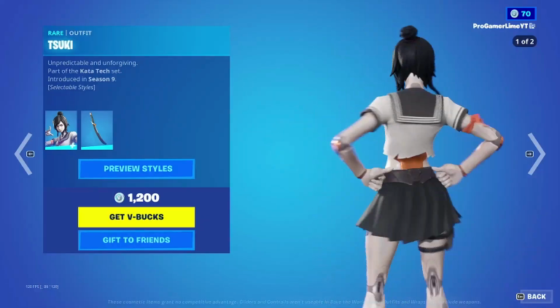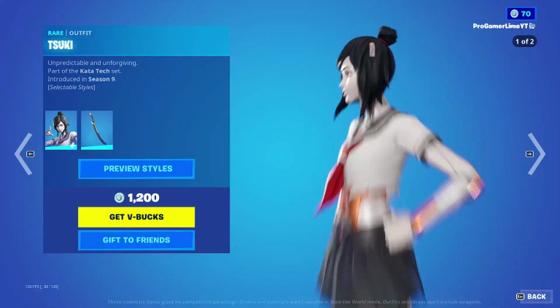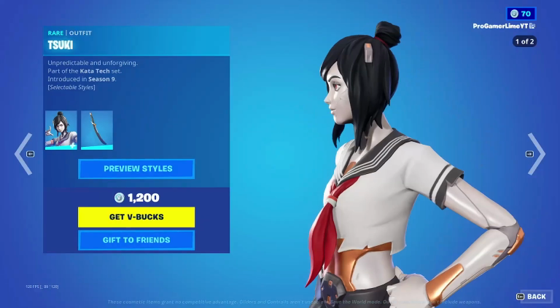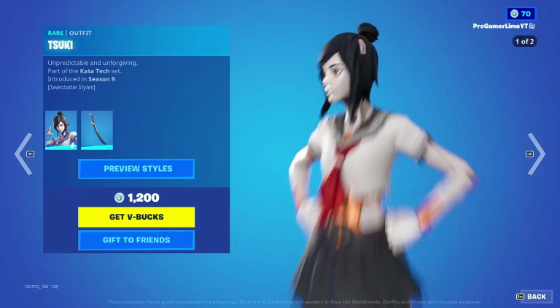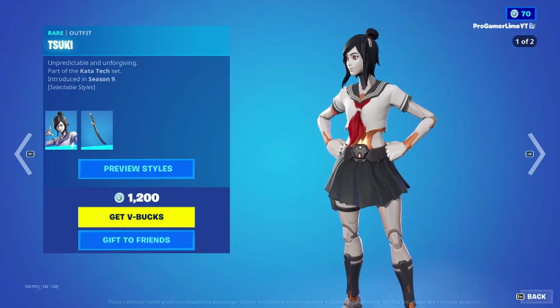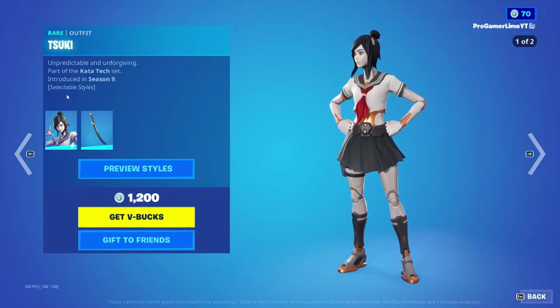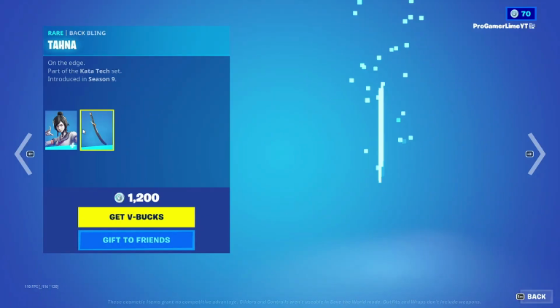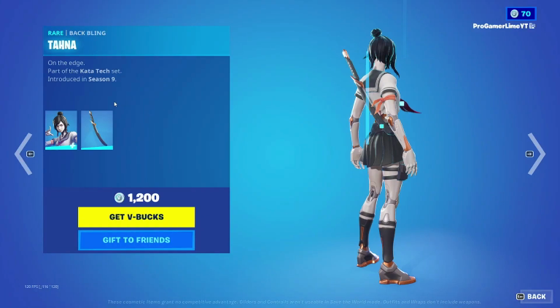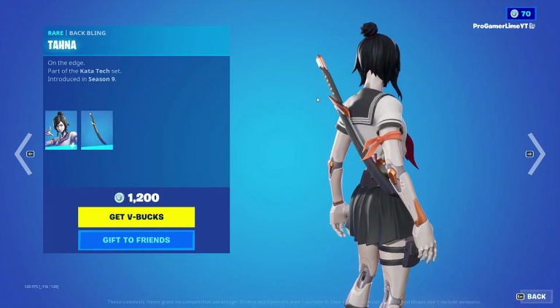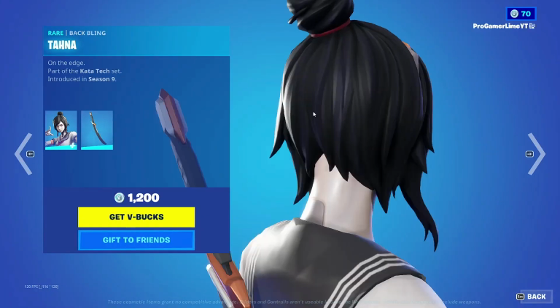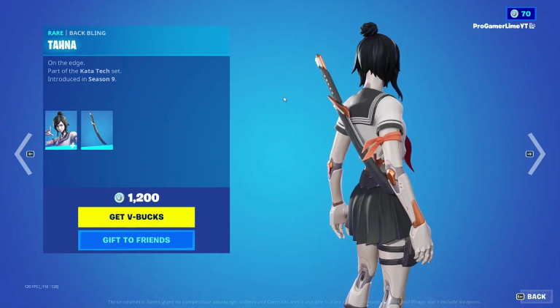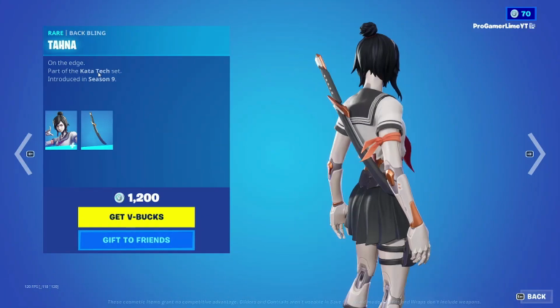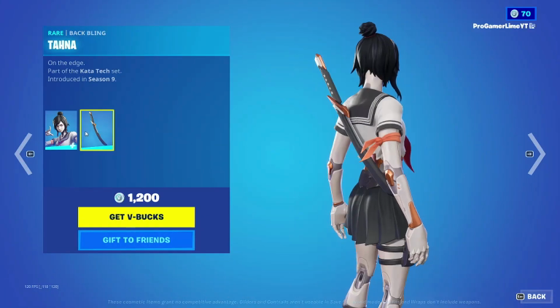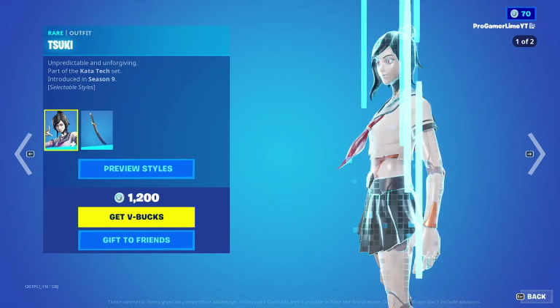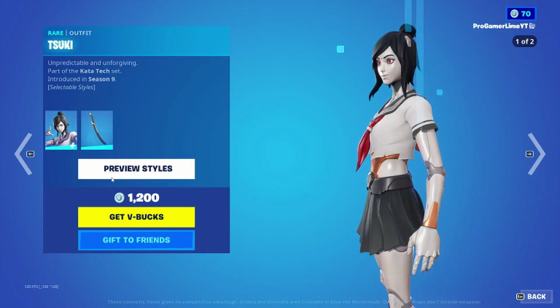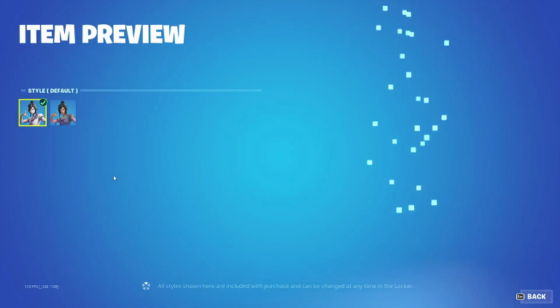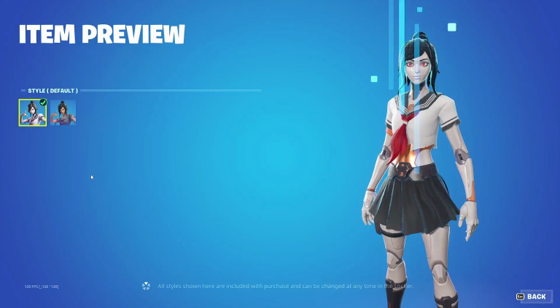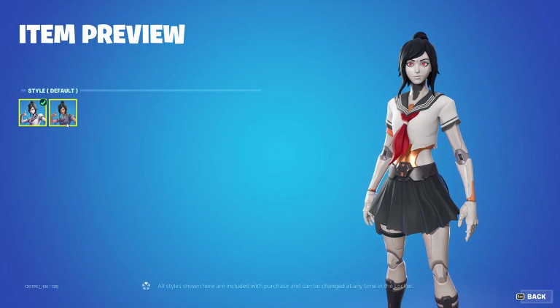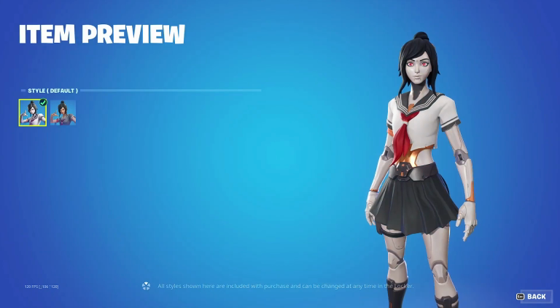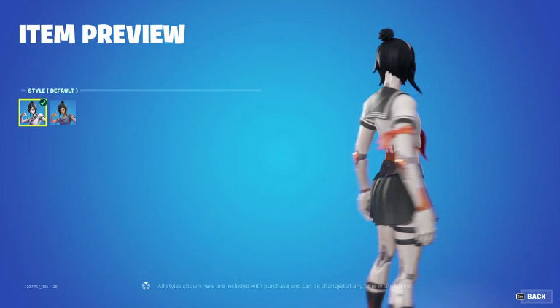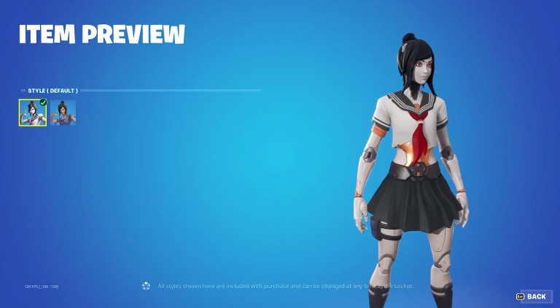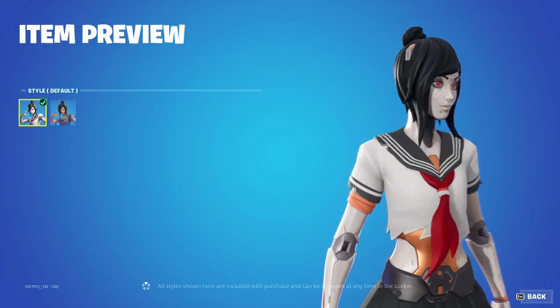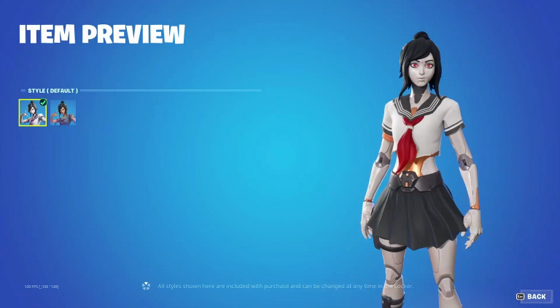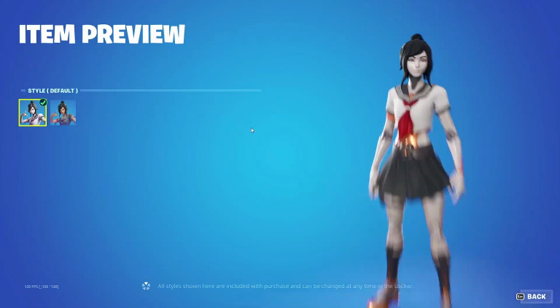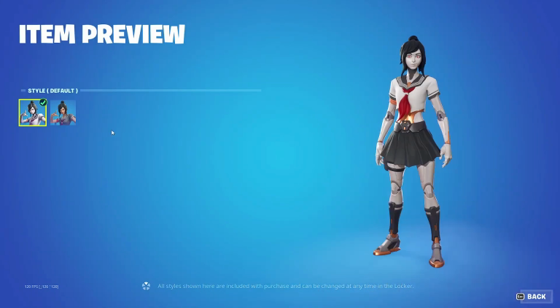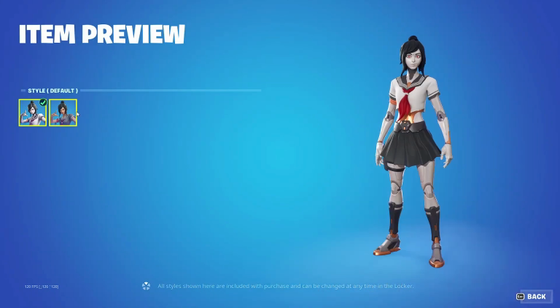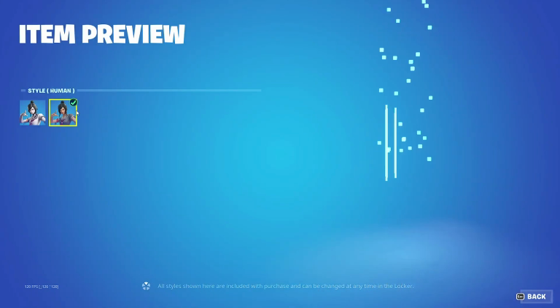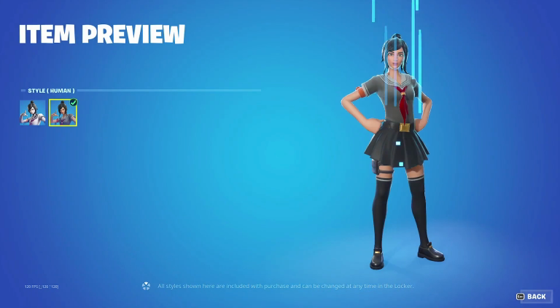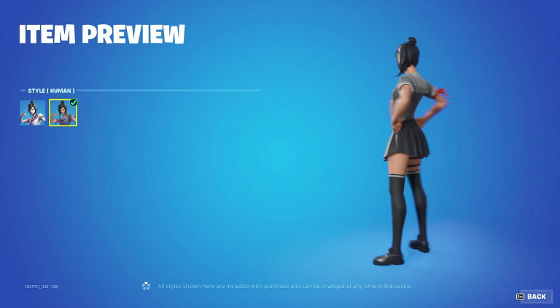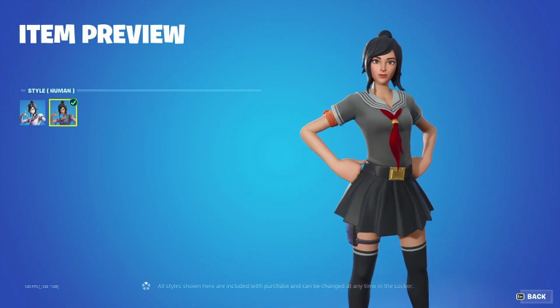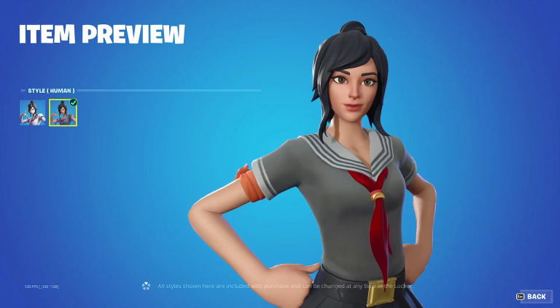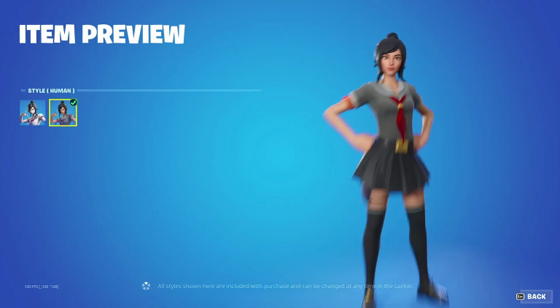We also got the Suki skin as well, with the back bling Tana, which has two alternate styles — the robot style and the human style.